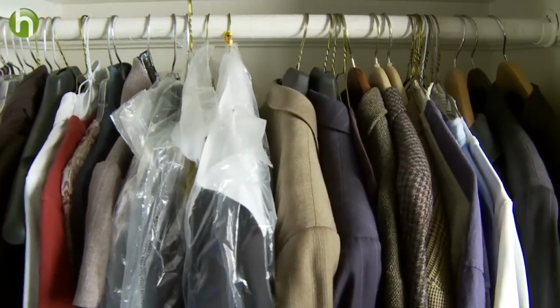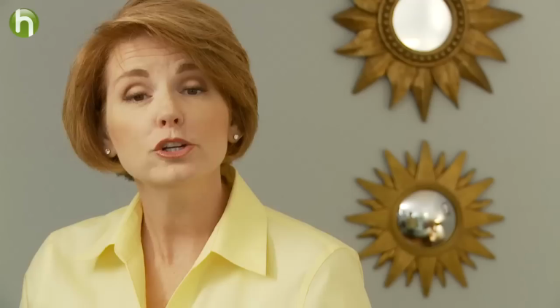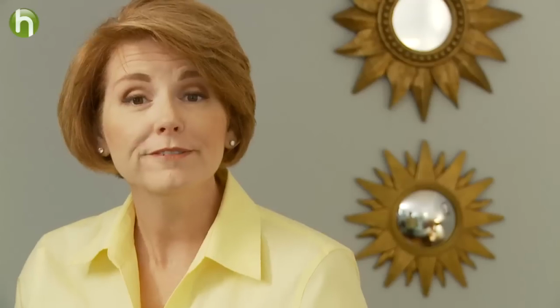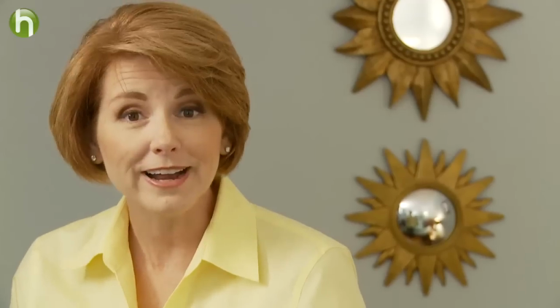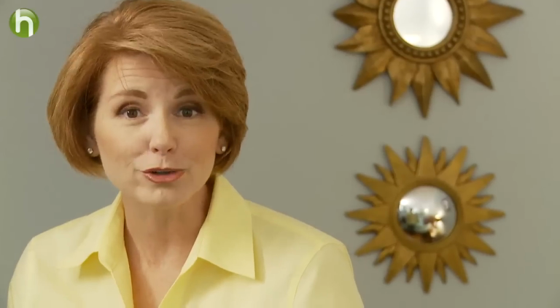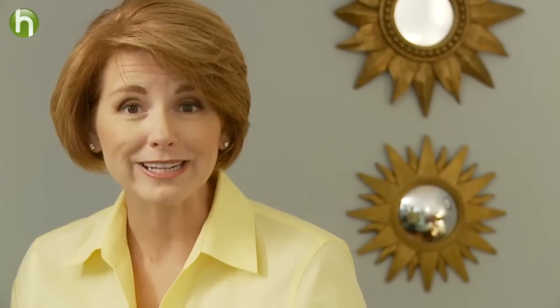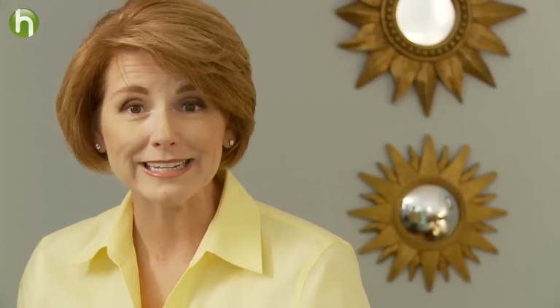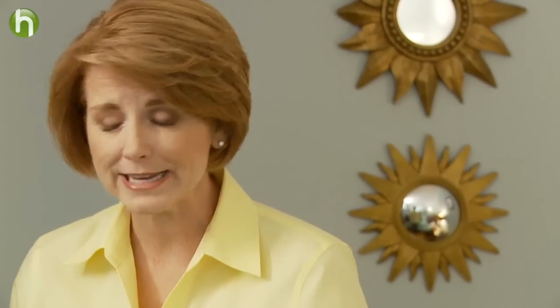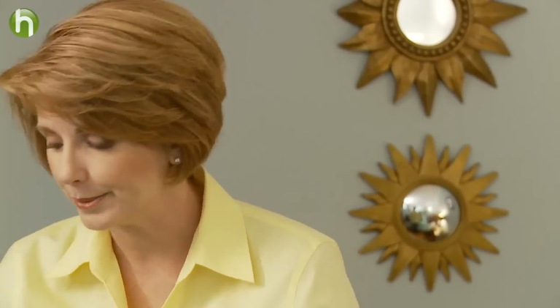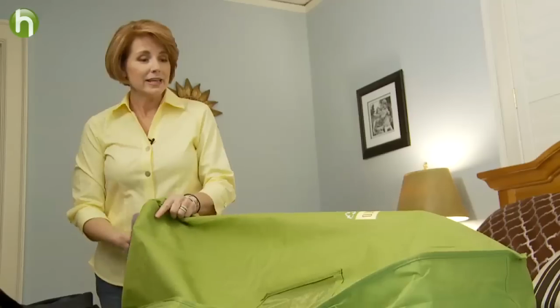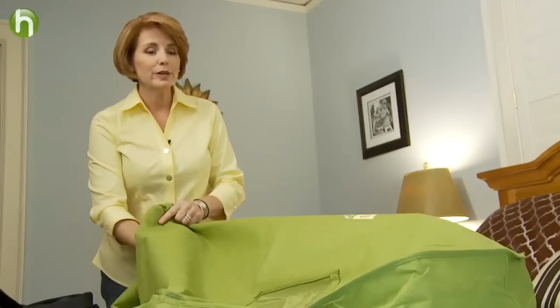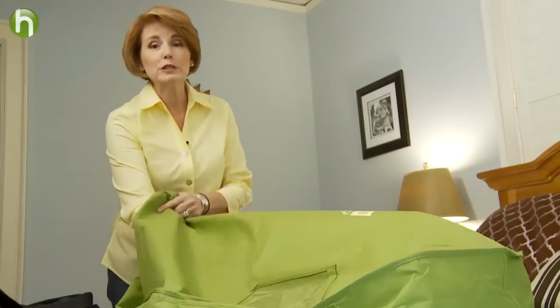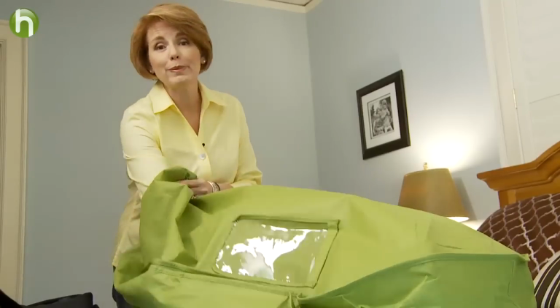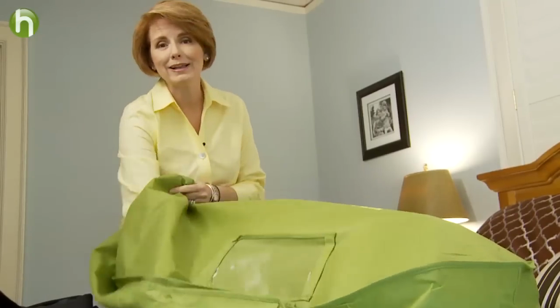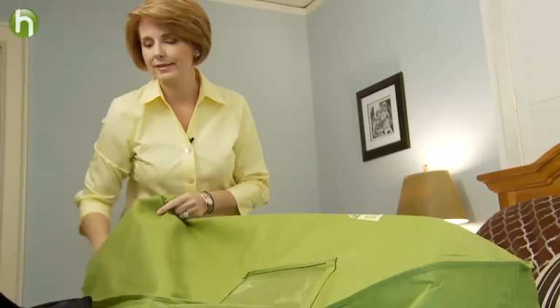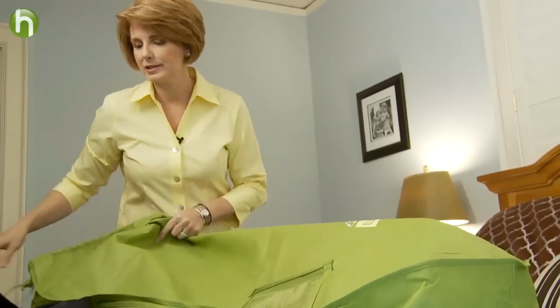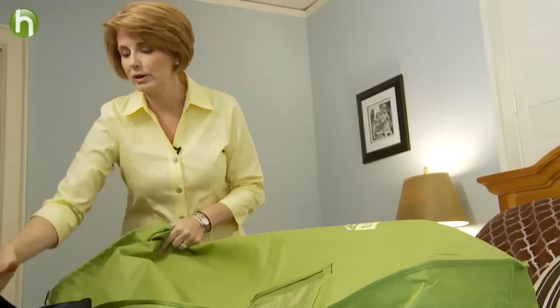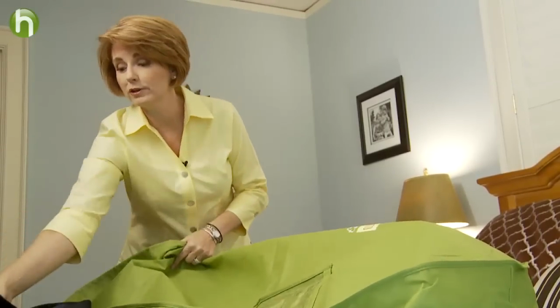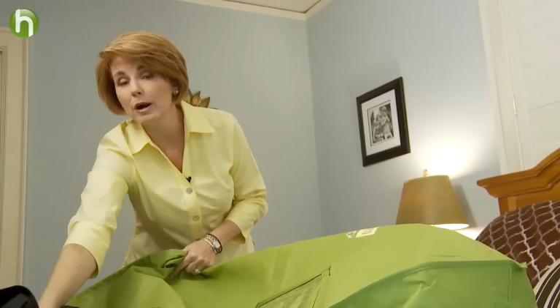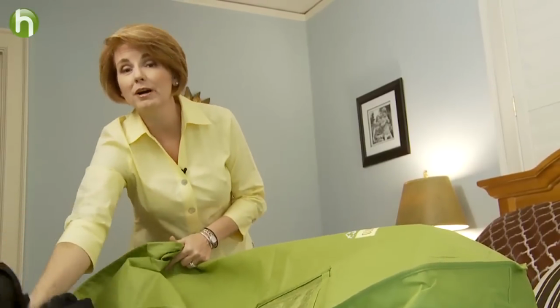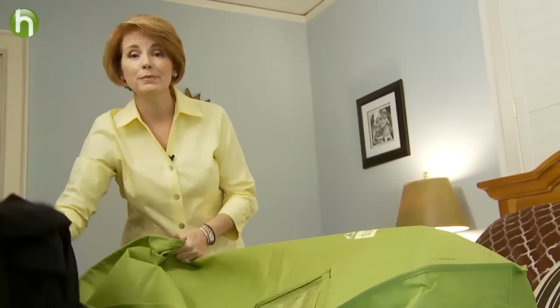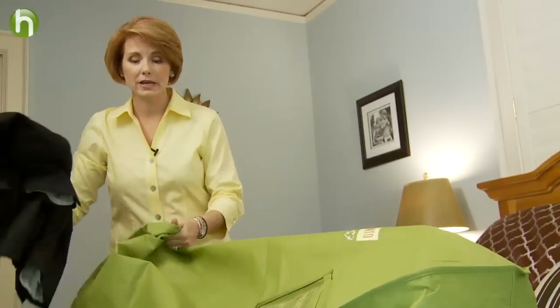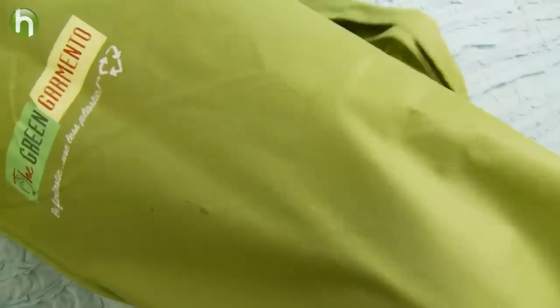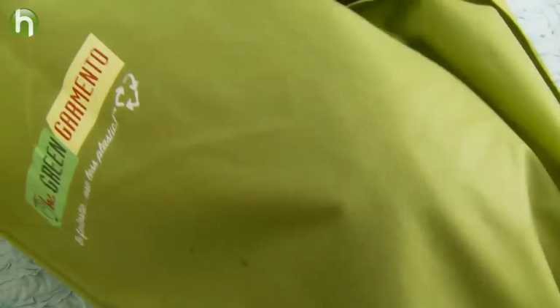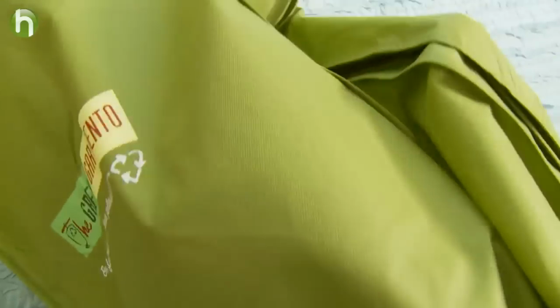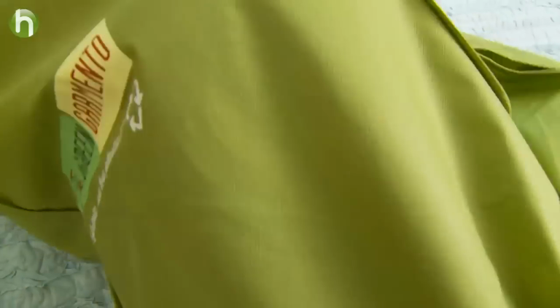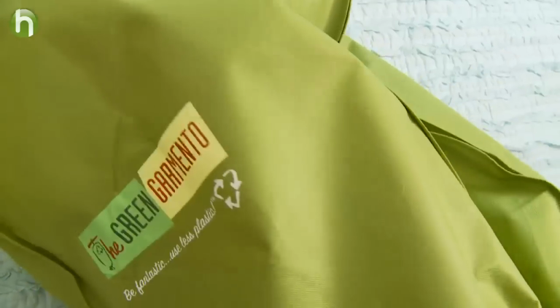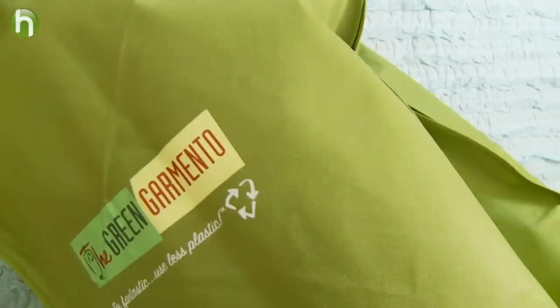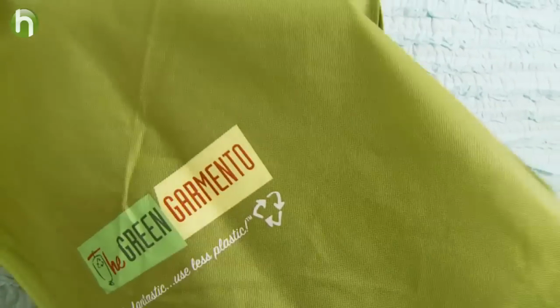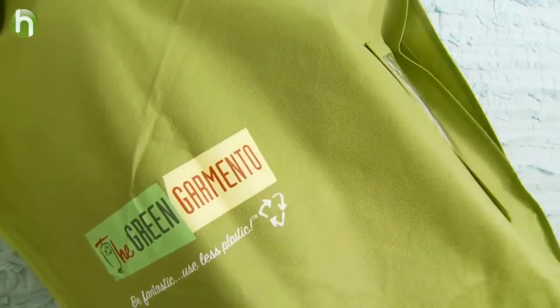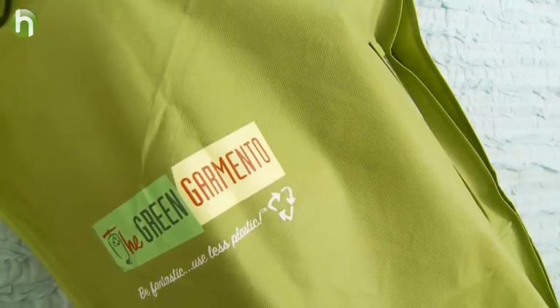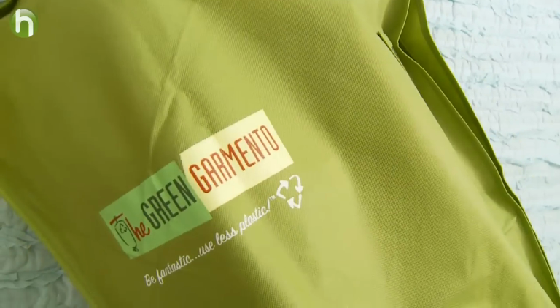And here's one final dry cleaning tip: get a reusable bag like this one for drop-off and pick-up to avoid all those wasted plastic bags.